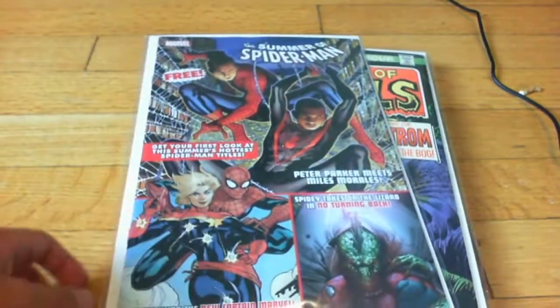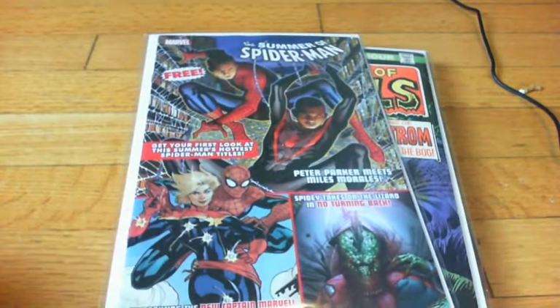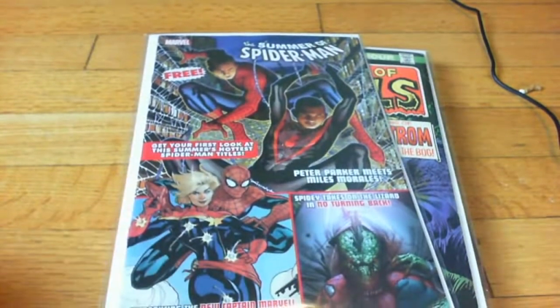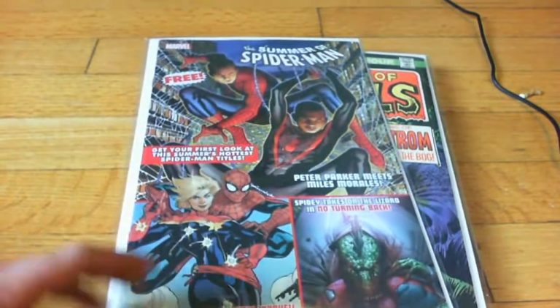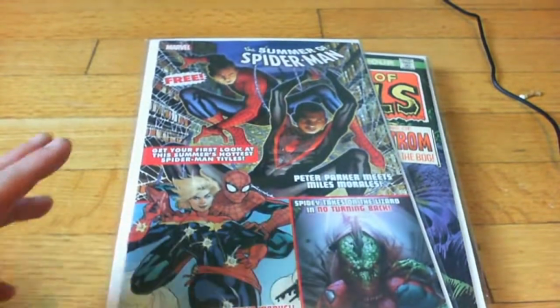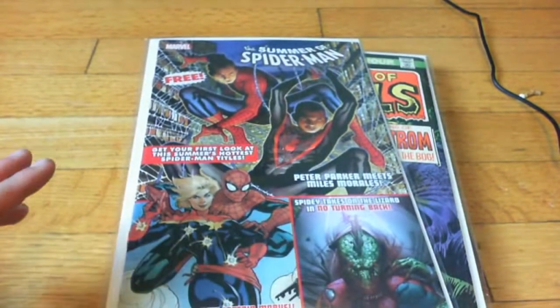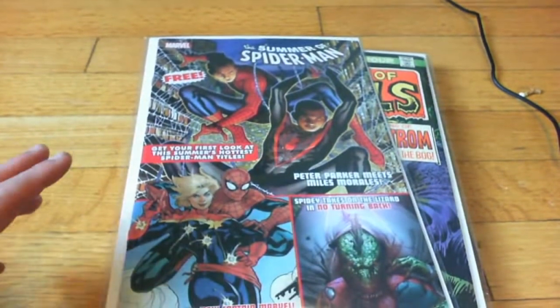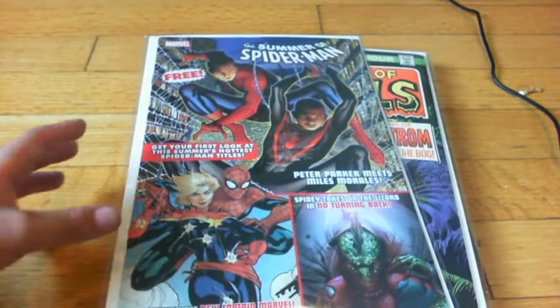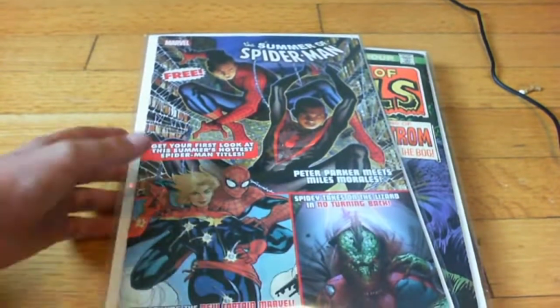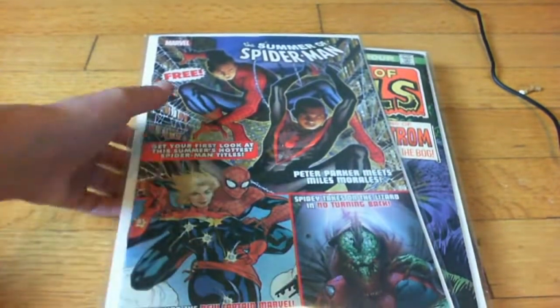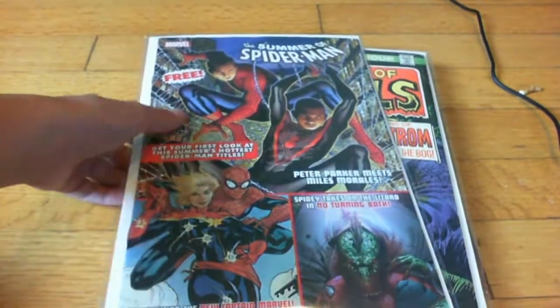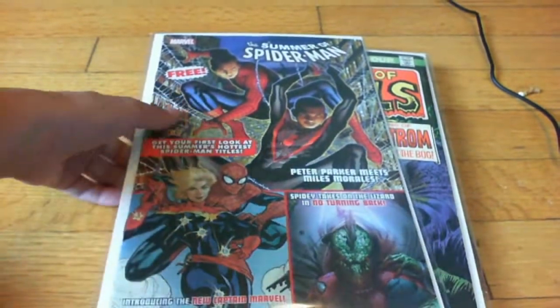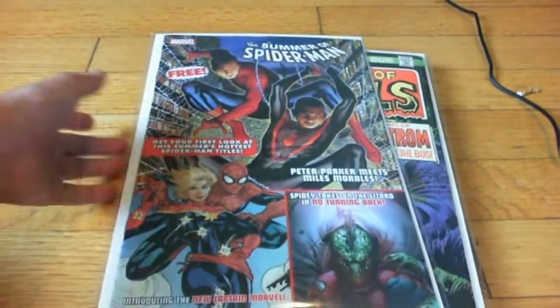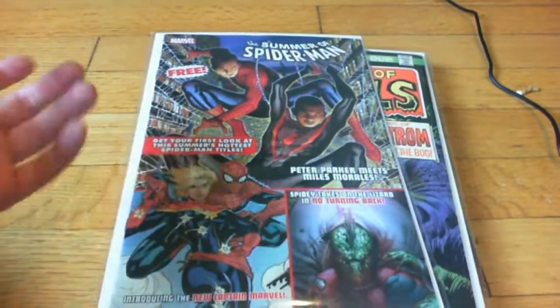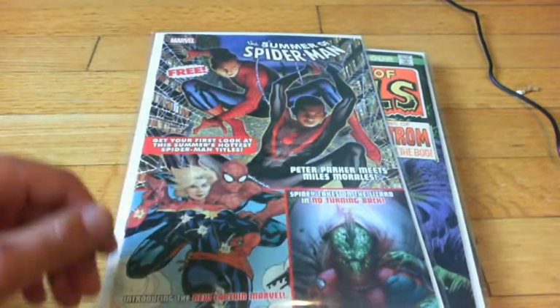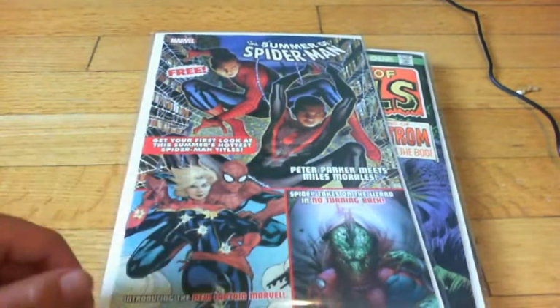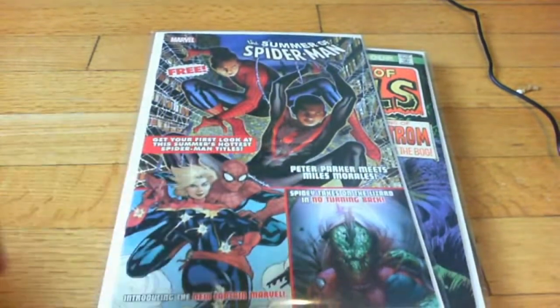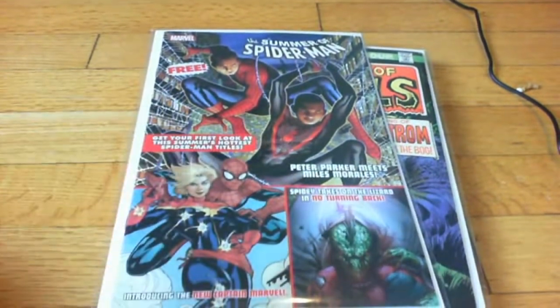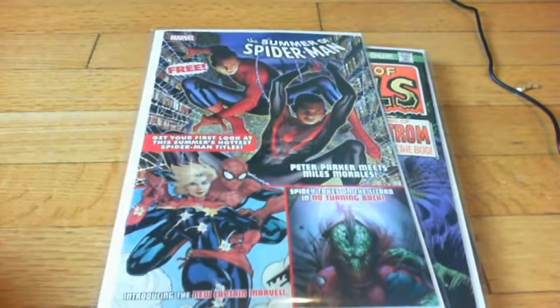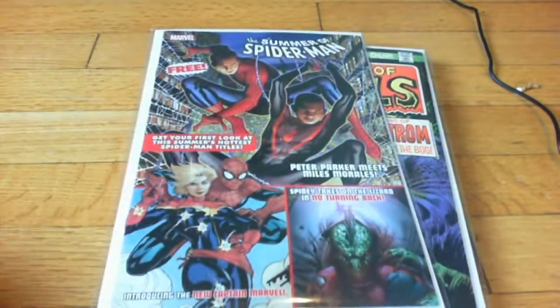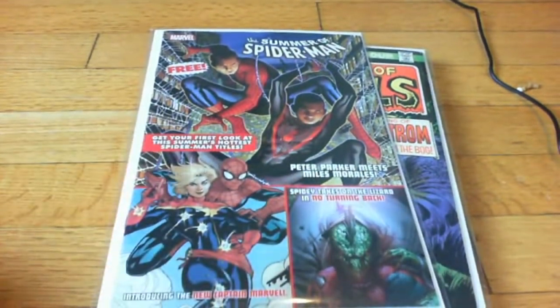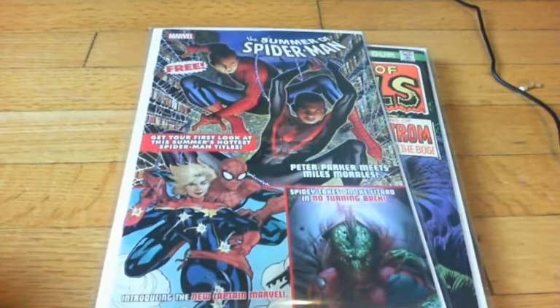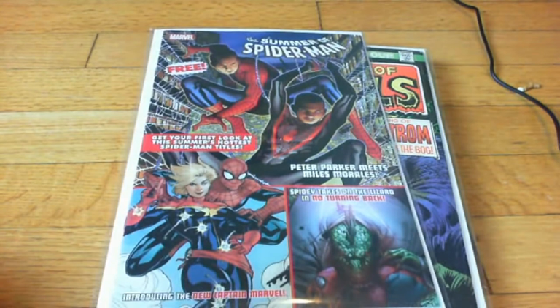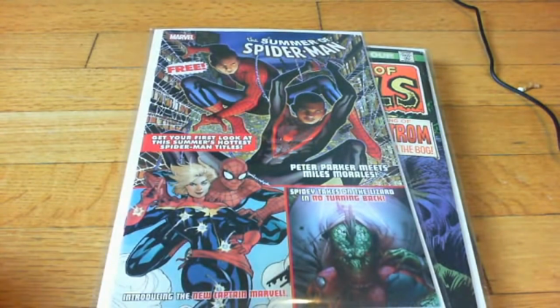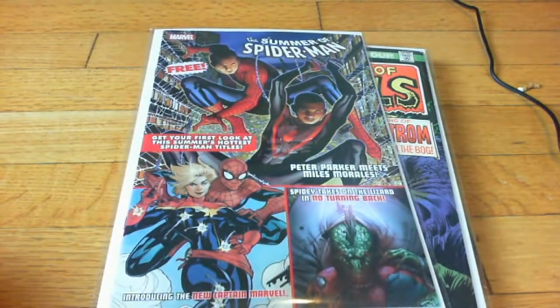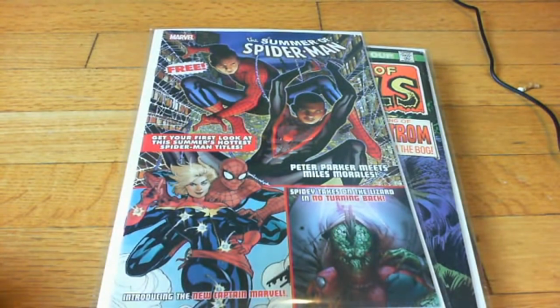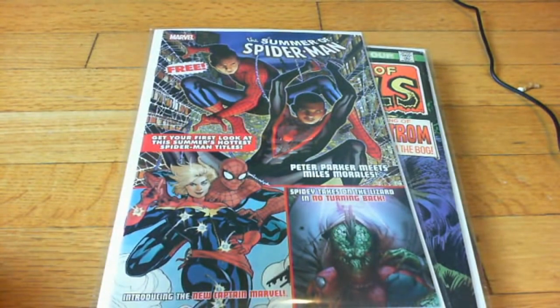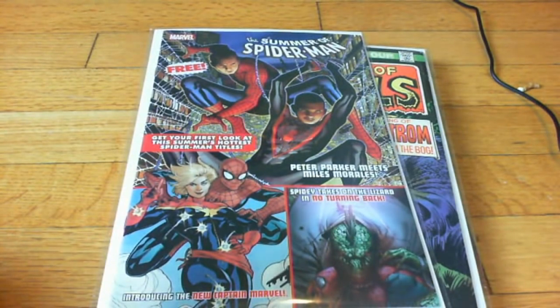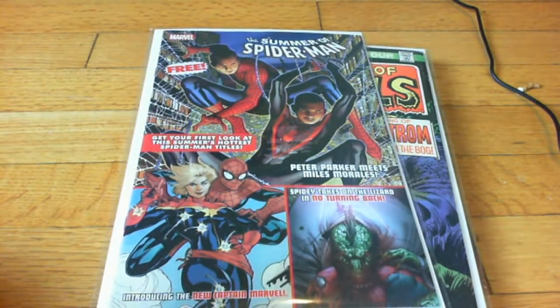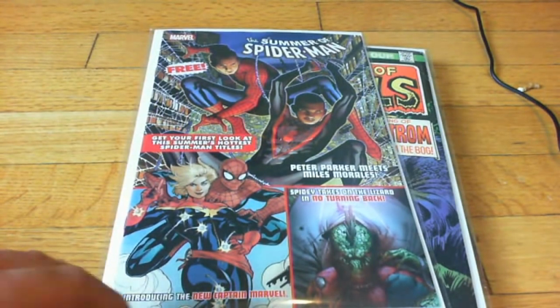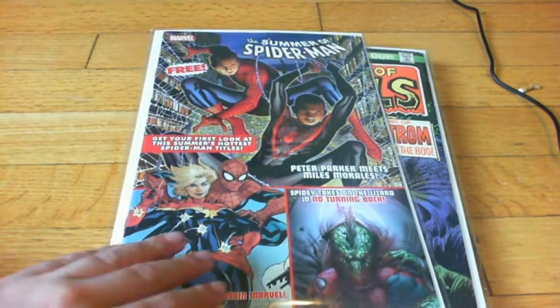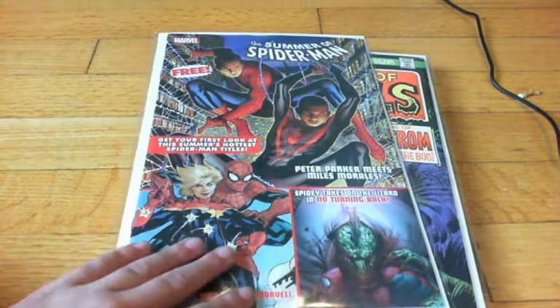I got this one in nice condition. It's free, so why not just get it?